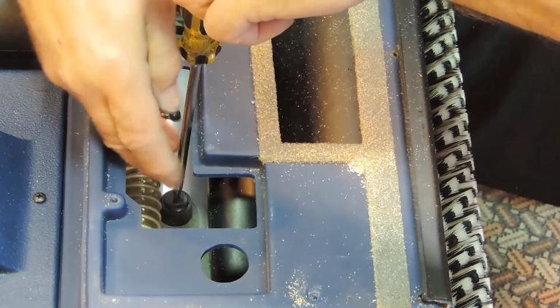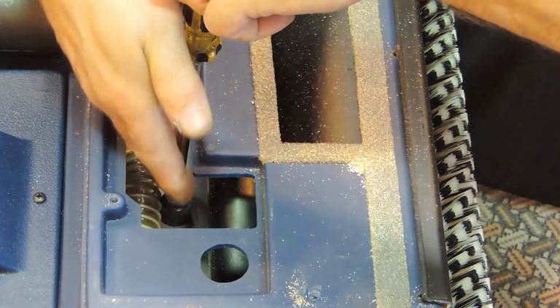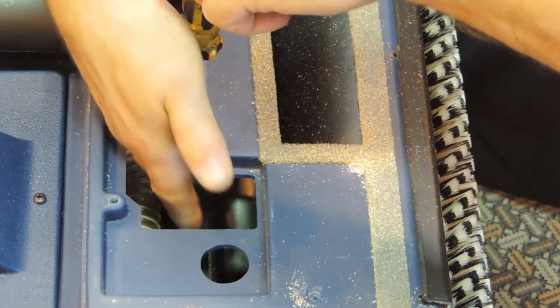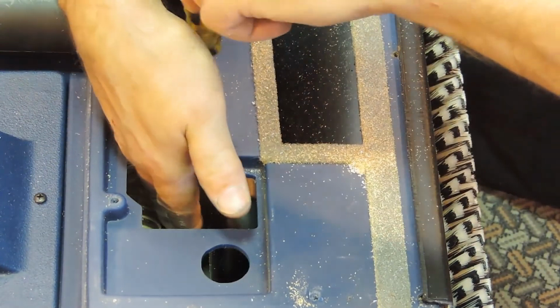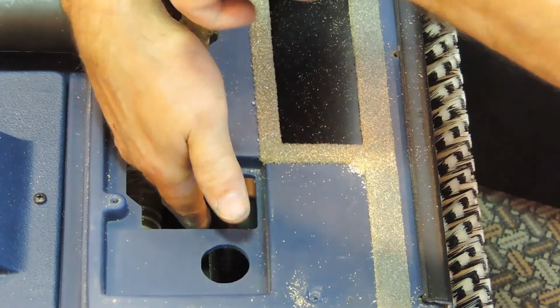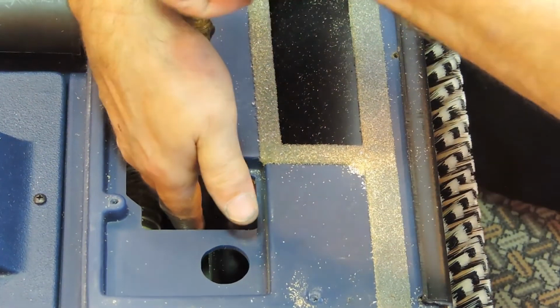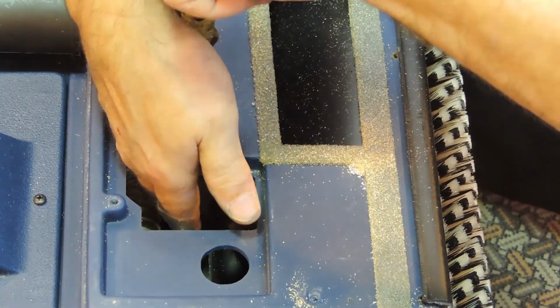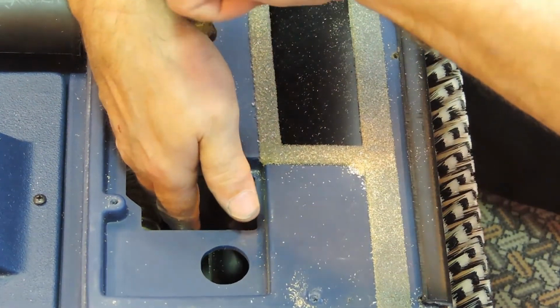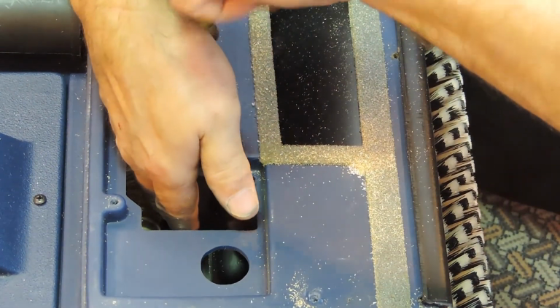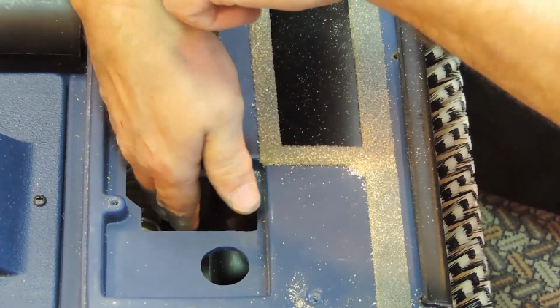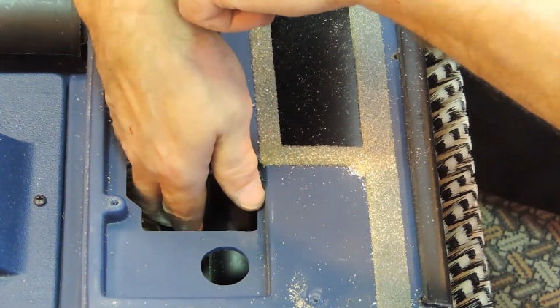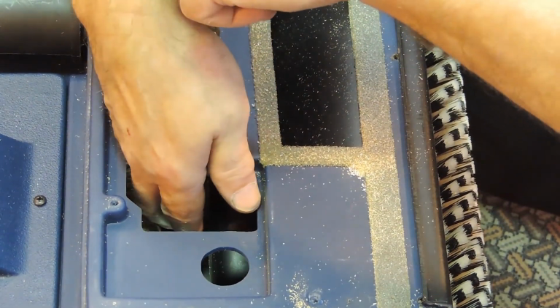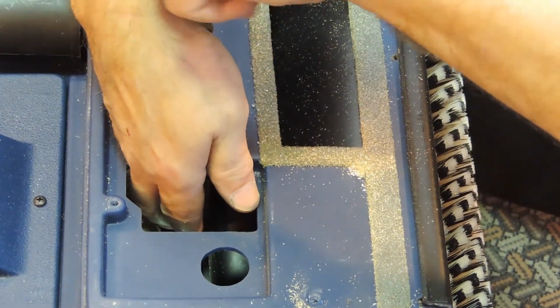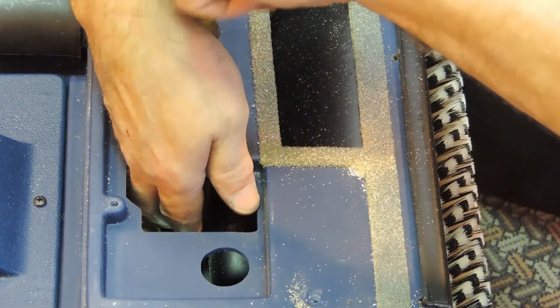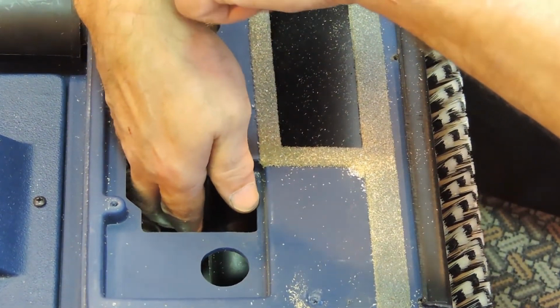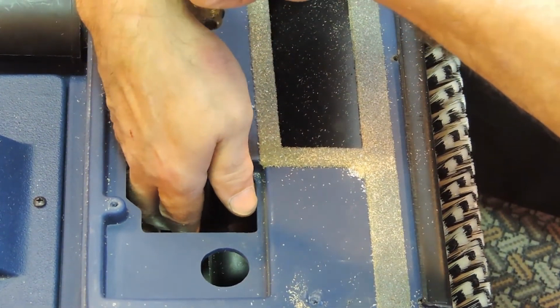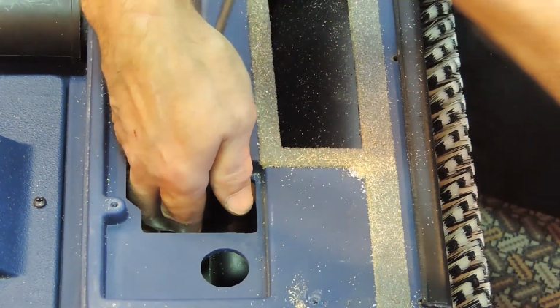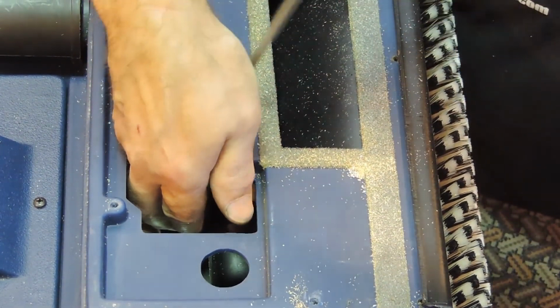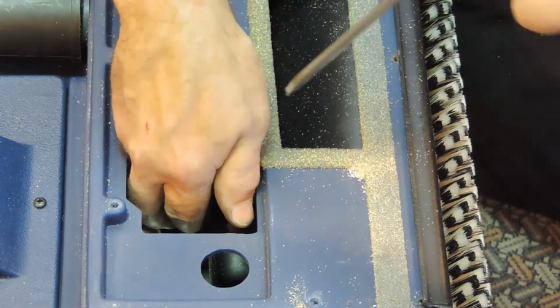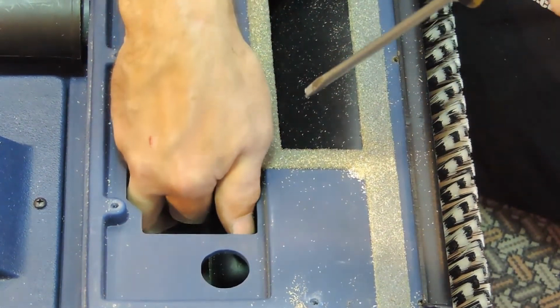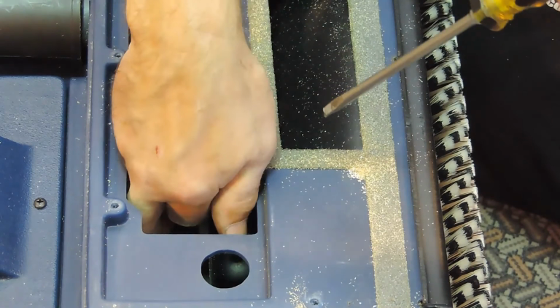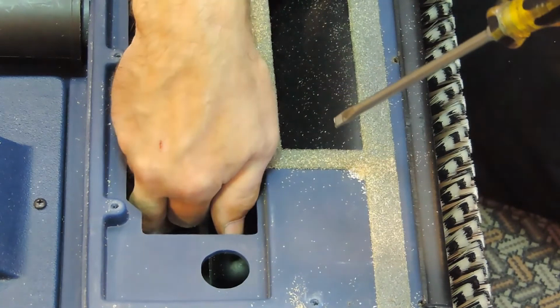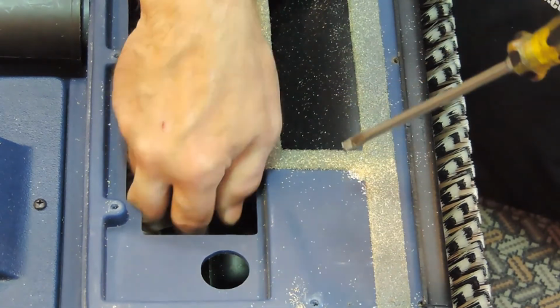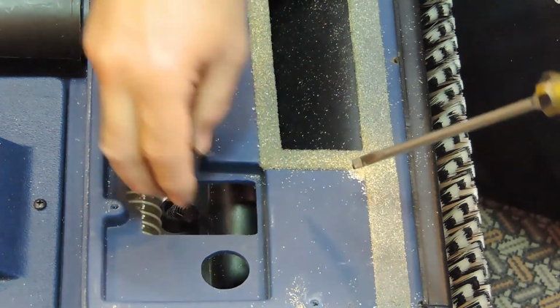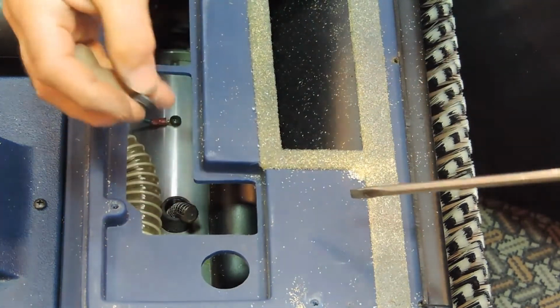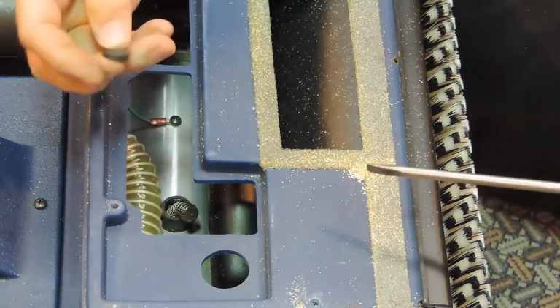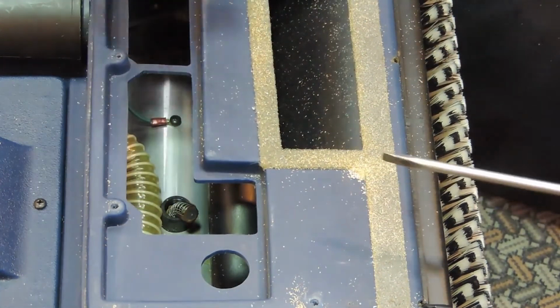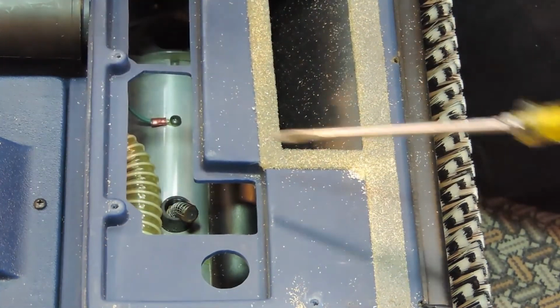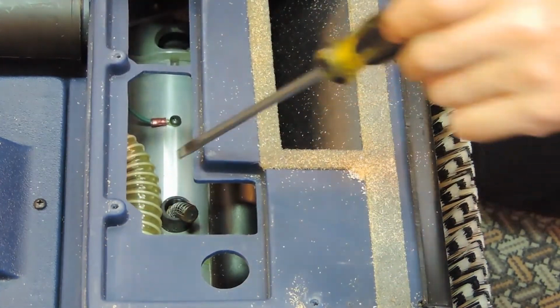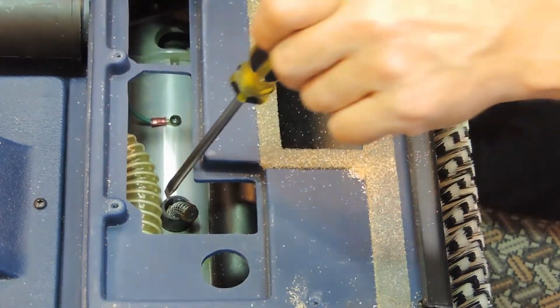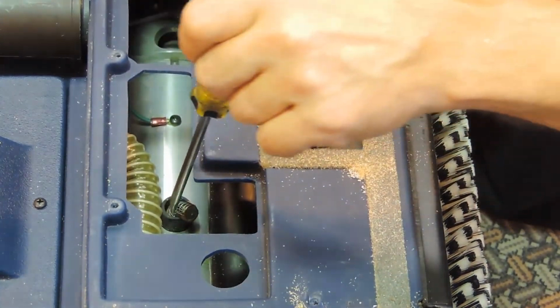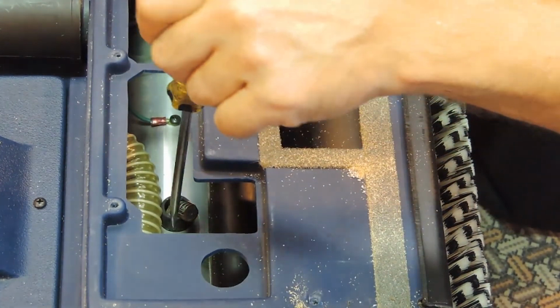Be careful not to allow the cap to fall into the motor housing. Now remove the old carbon brush.